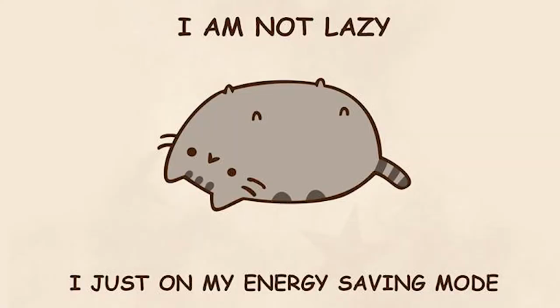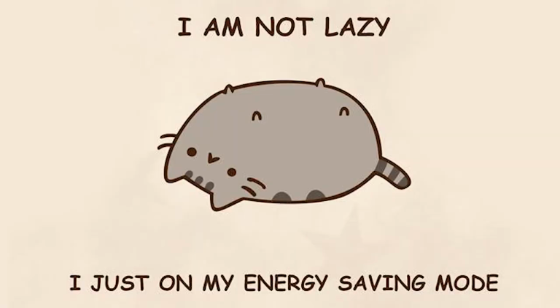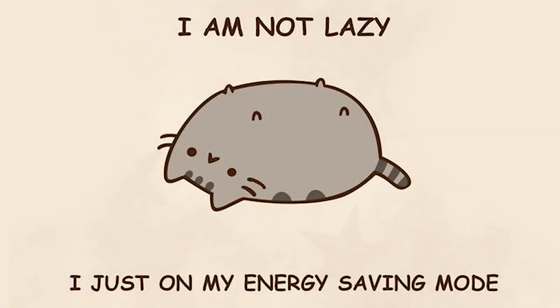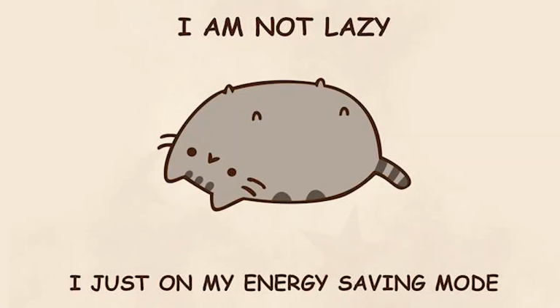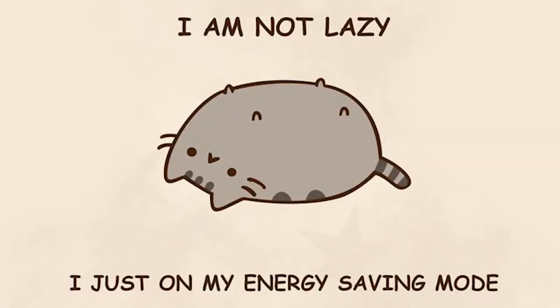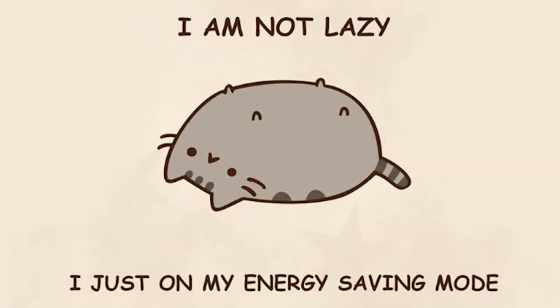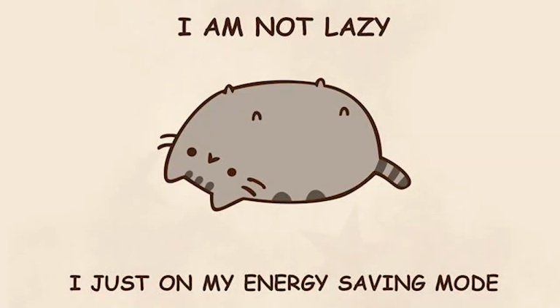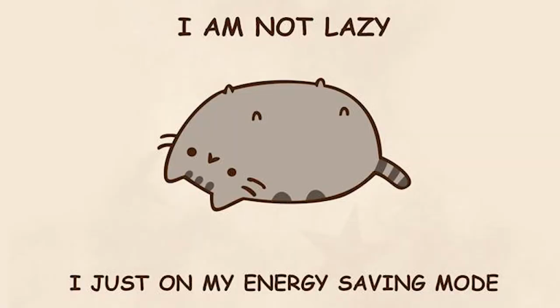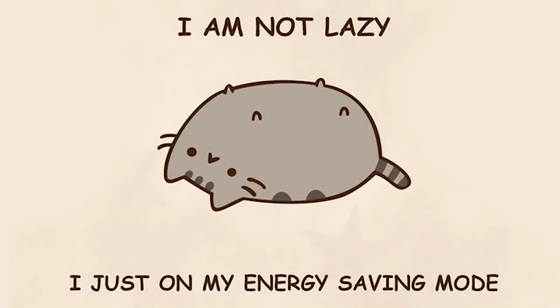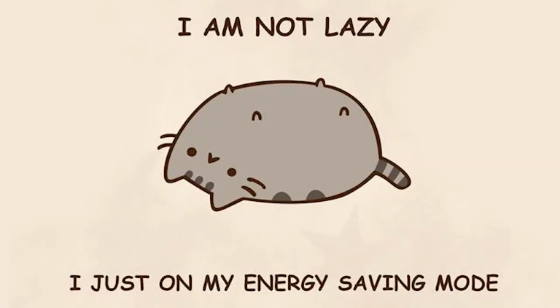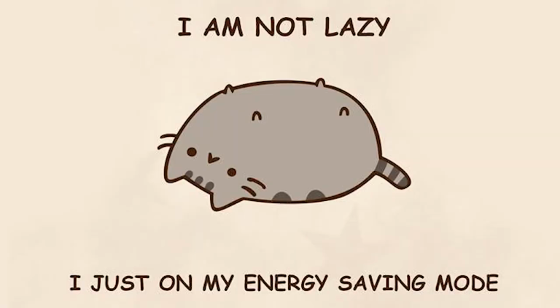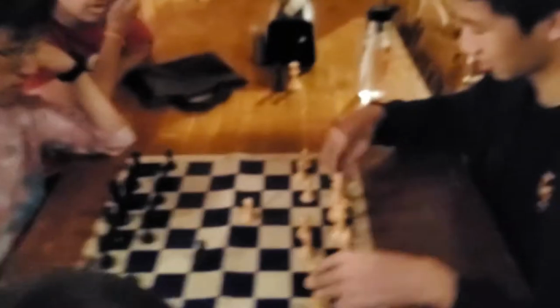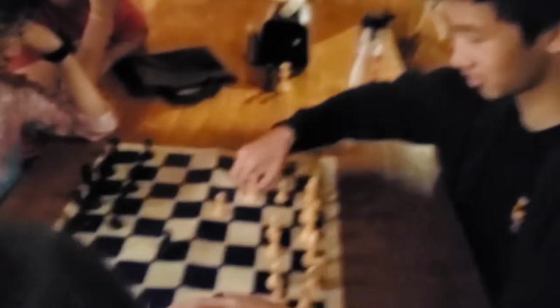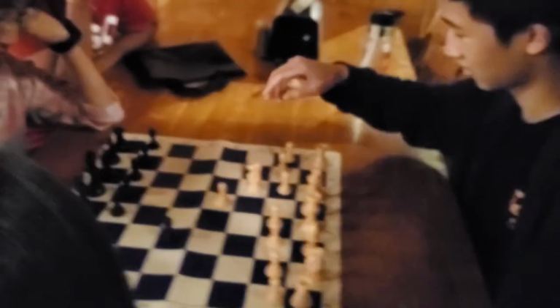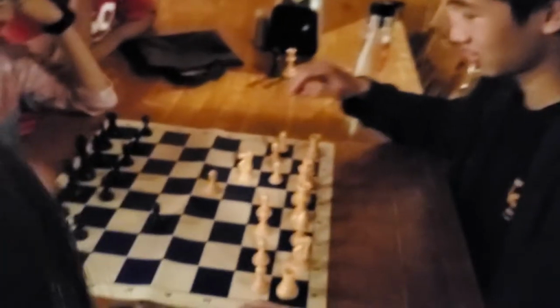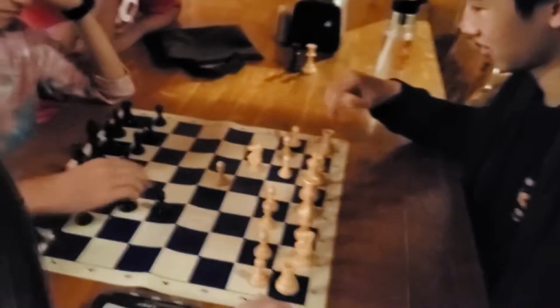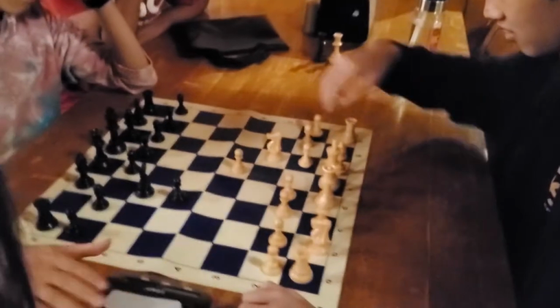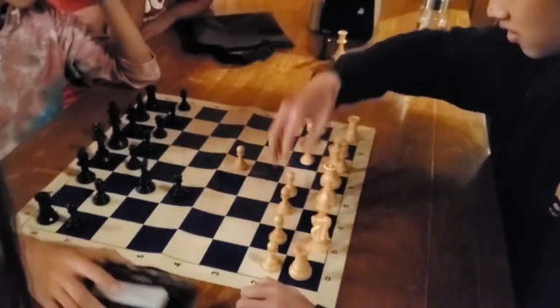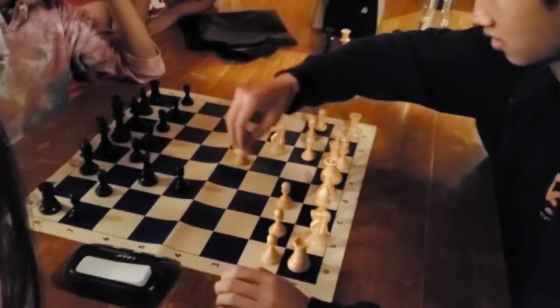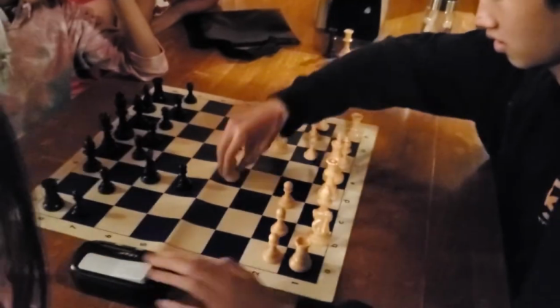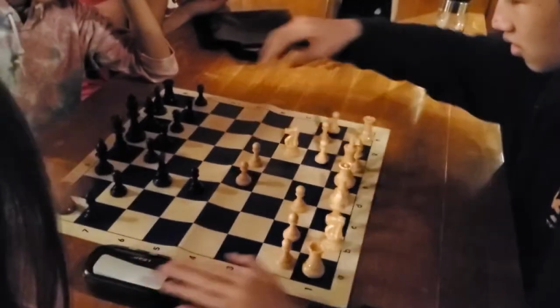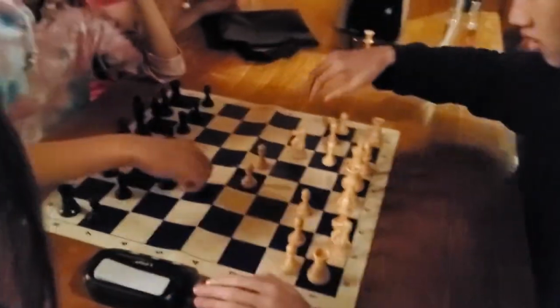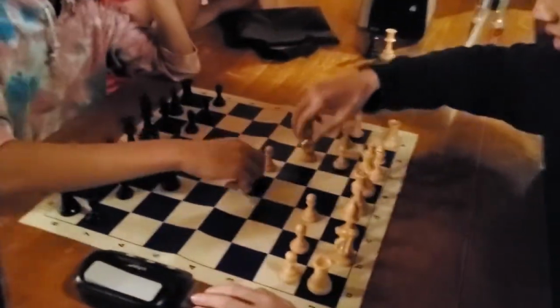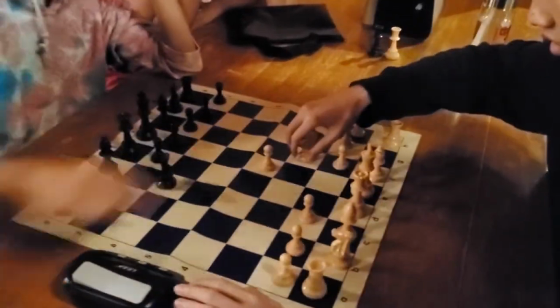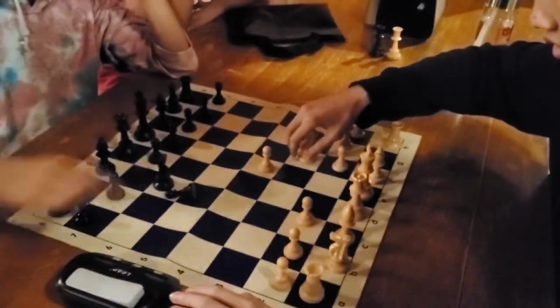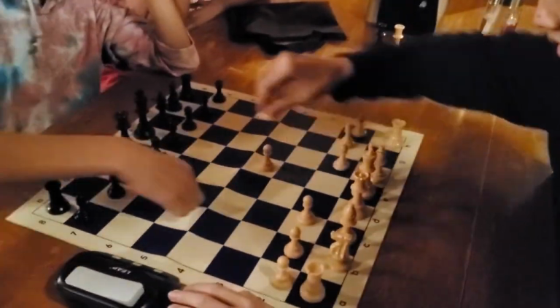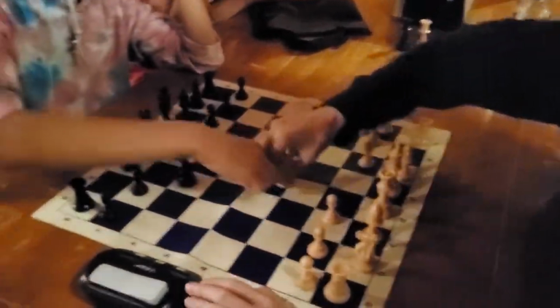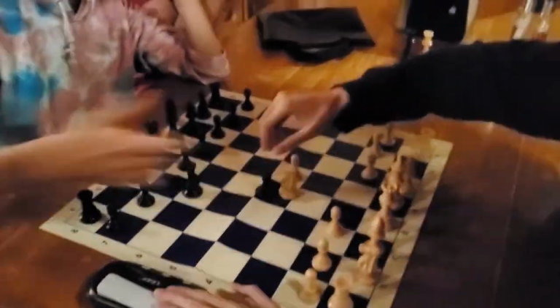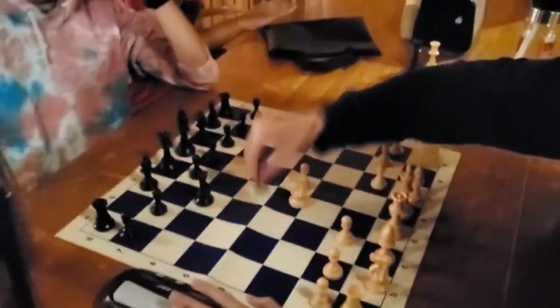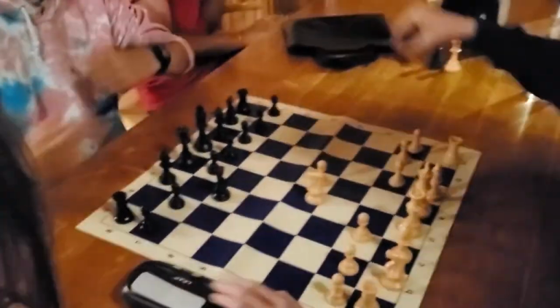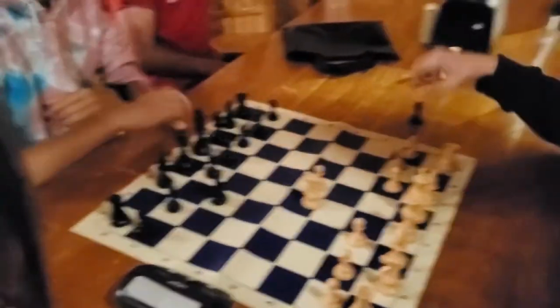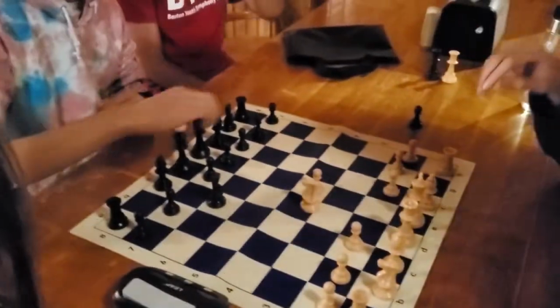Taking breaks is necessary as well. My first break can last anywhere from 5 minutes to 2 hours, depending on how much chess I end up playing.